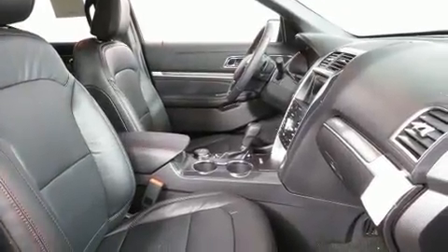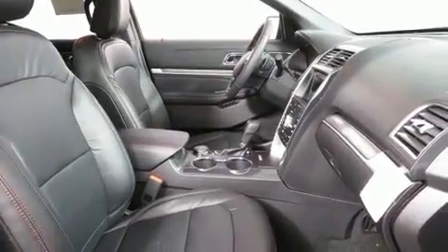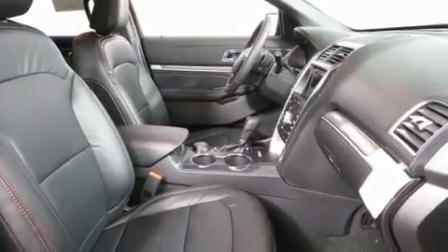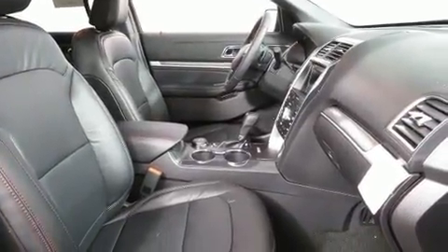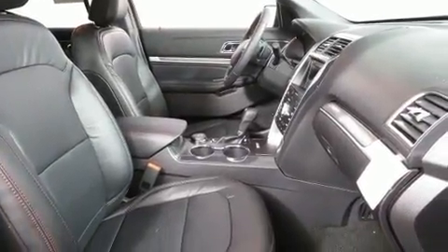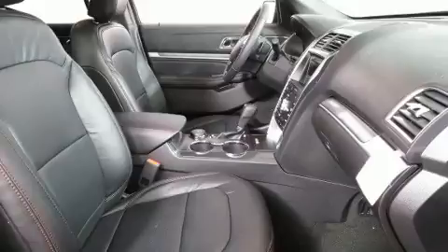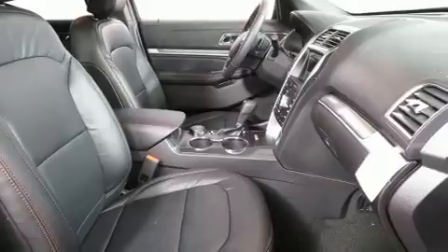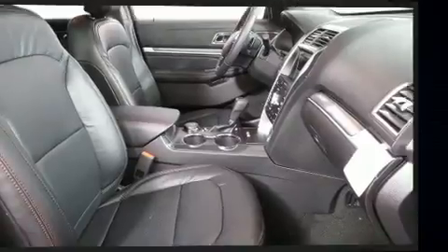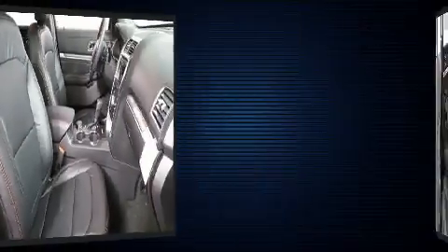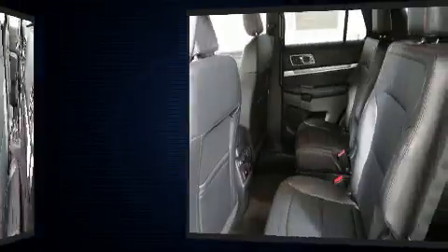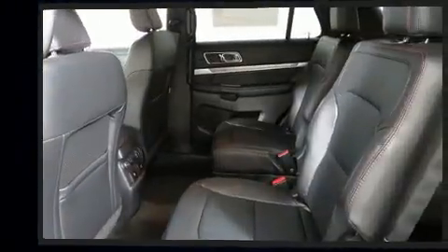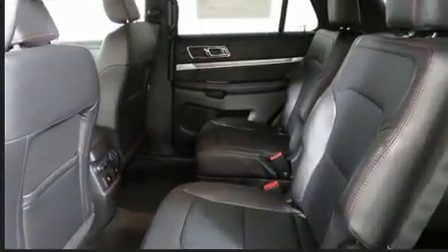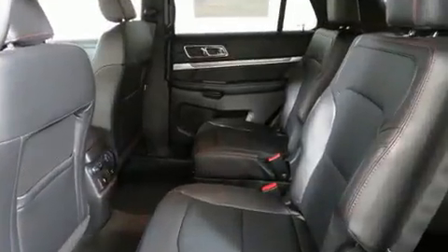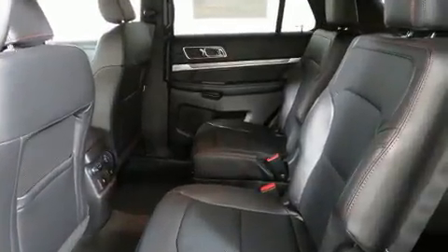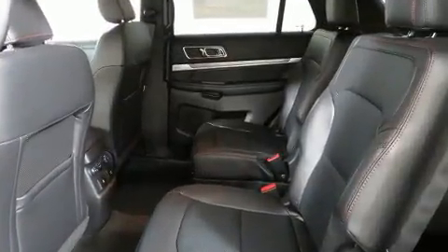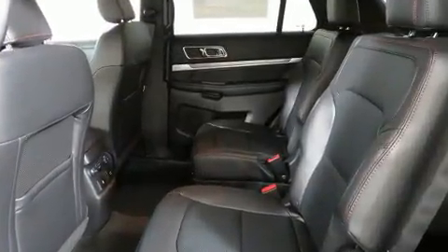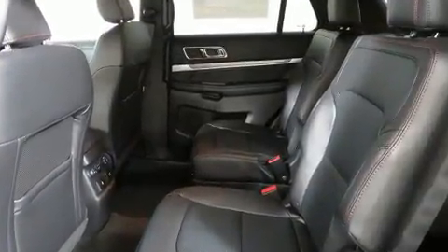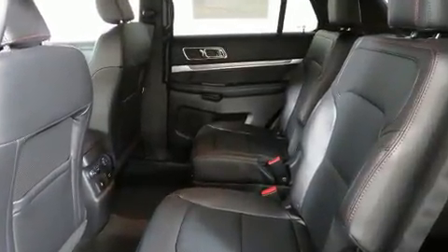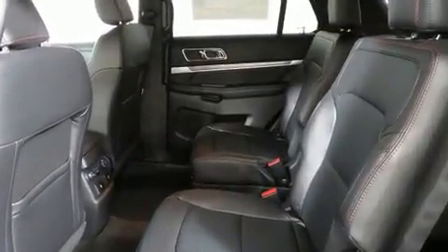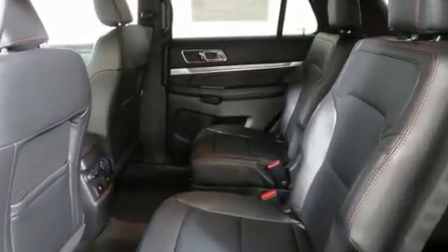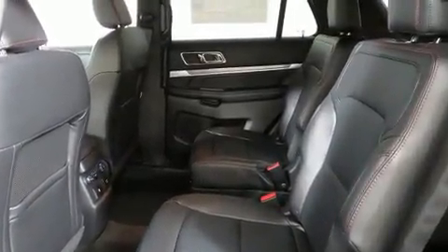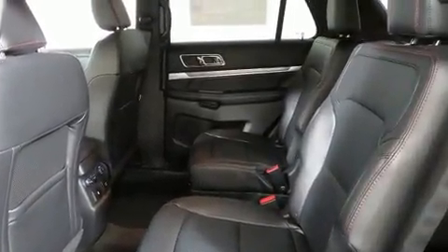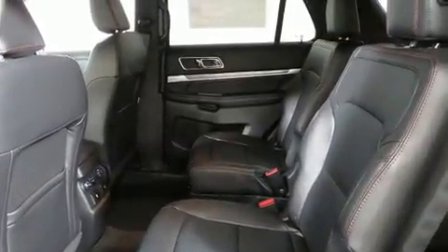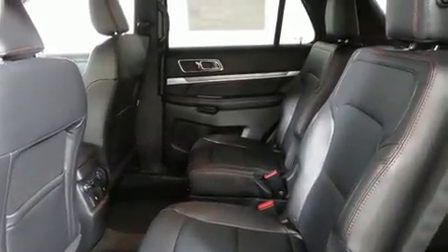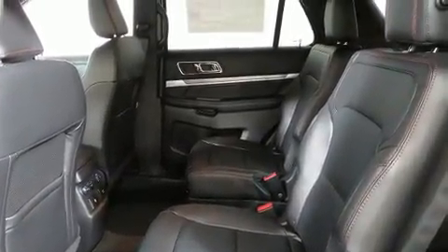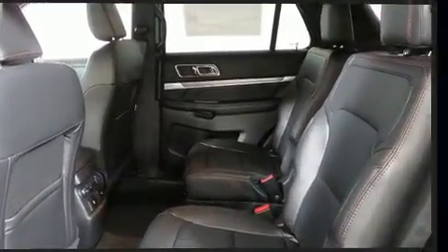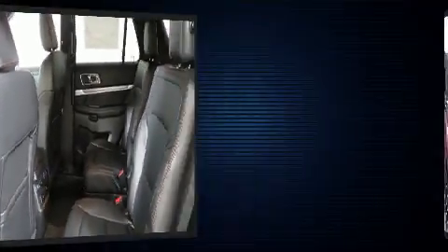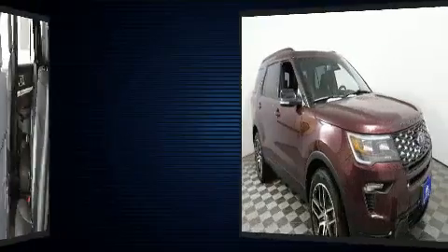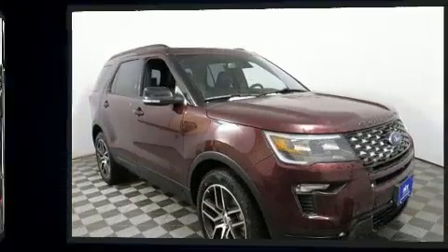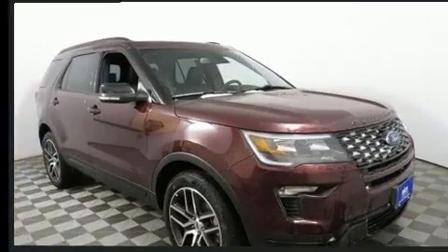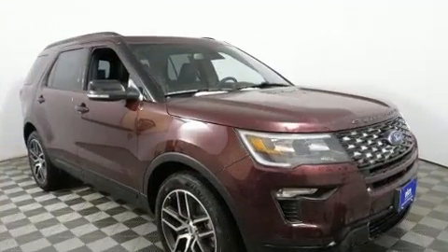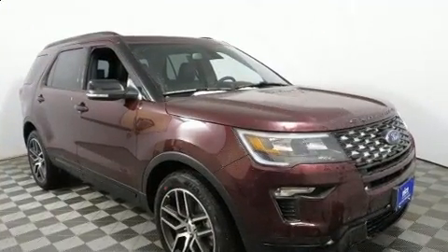Features such as automatic climate control and leather upholstery prove that economical transportation does not need to be sparsely equipped.